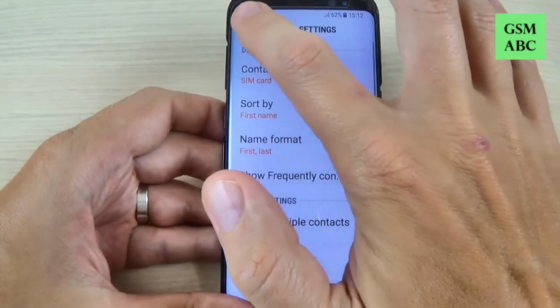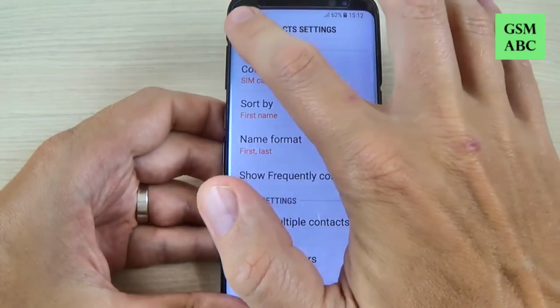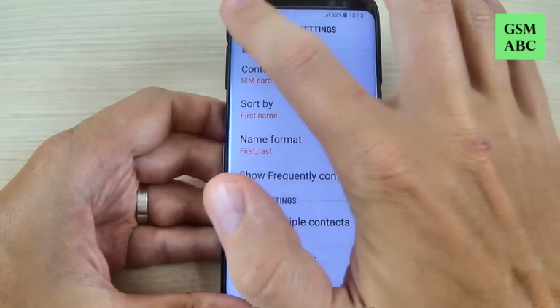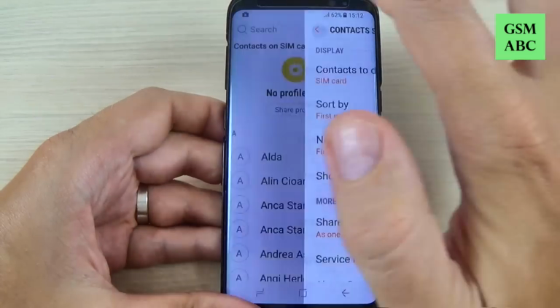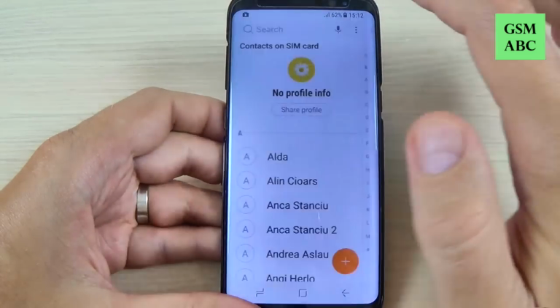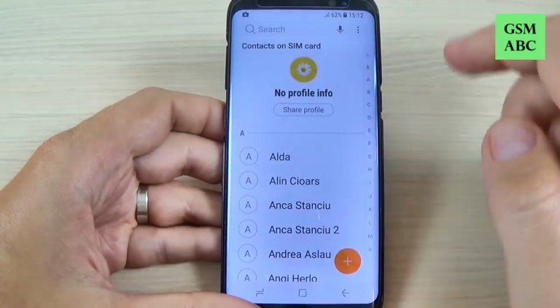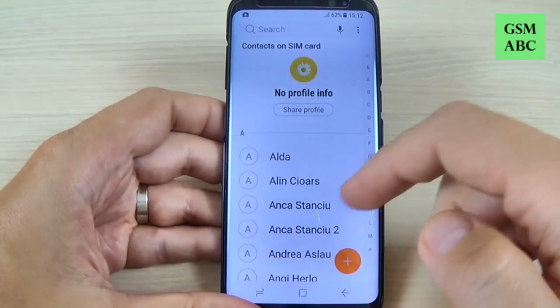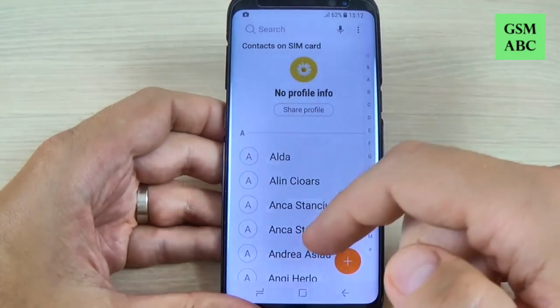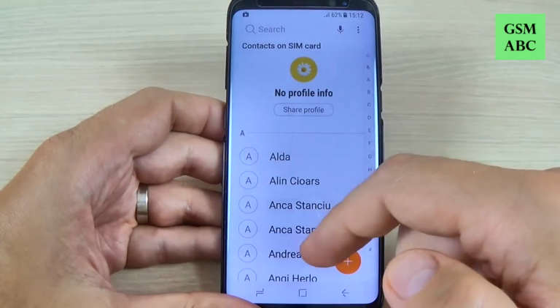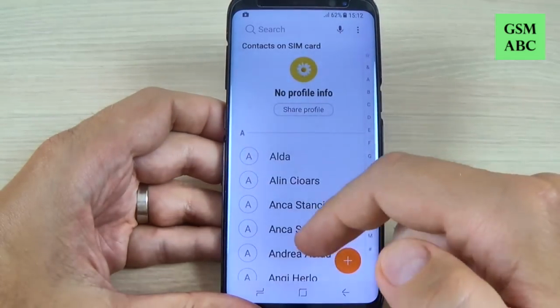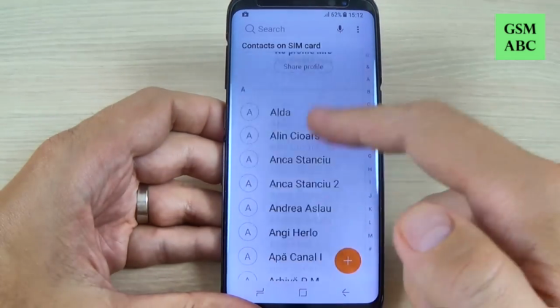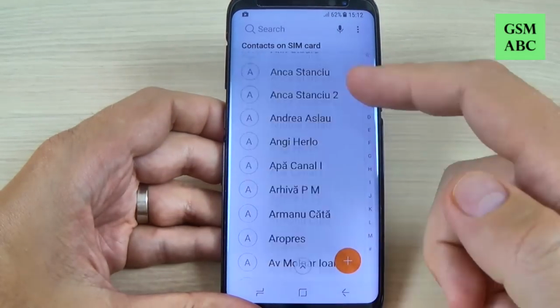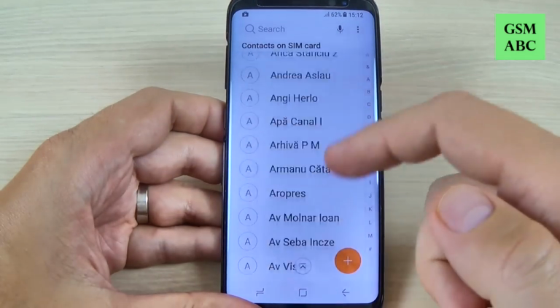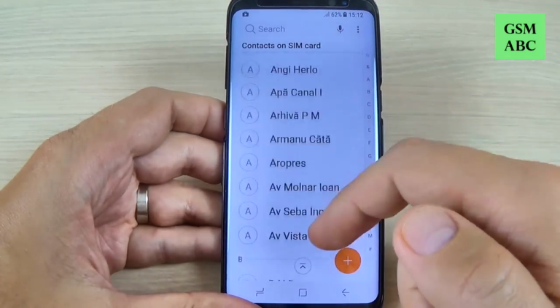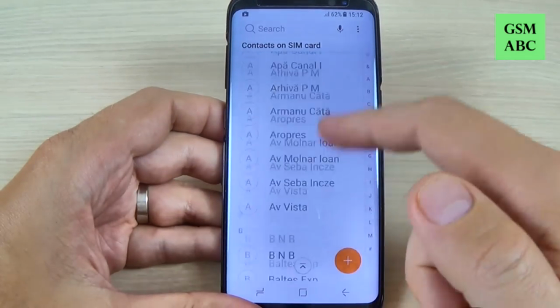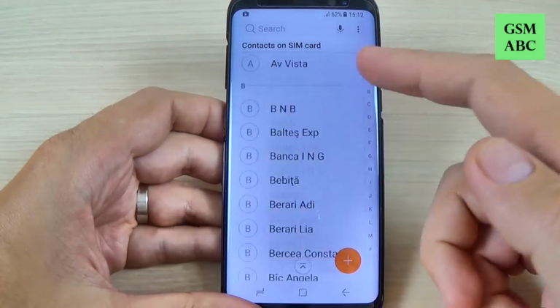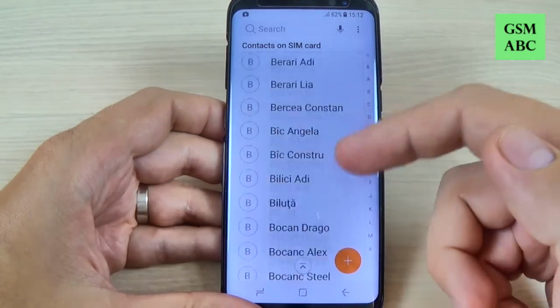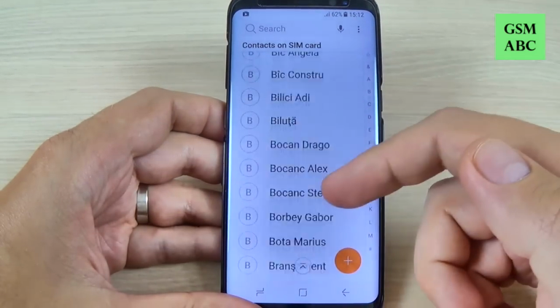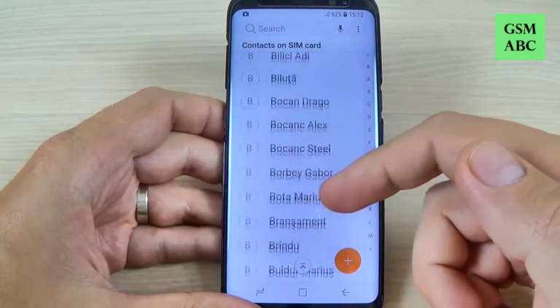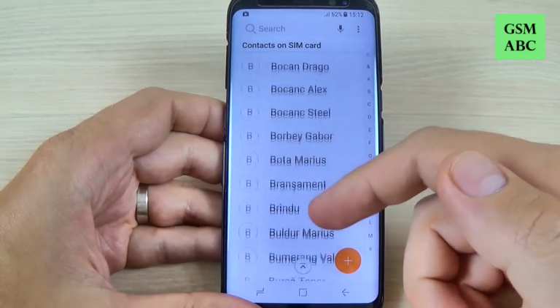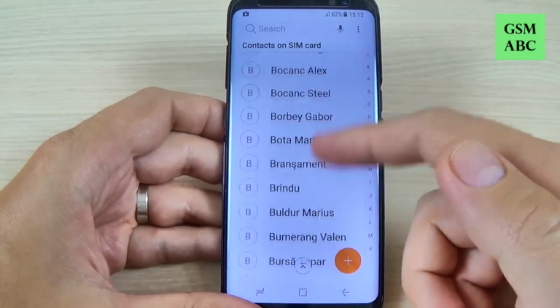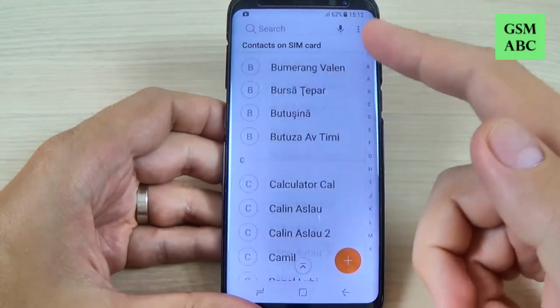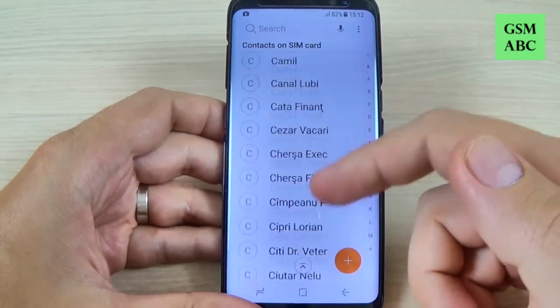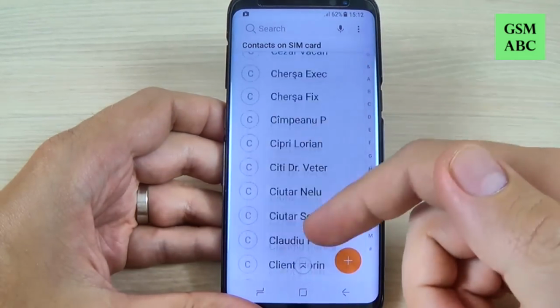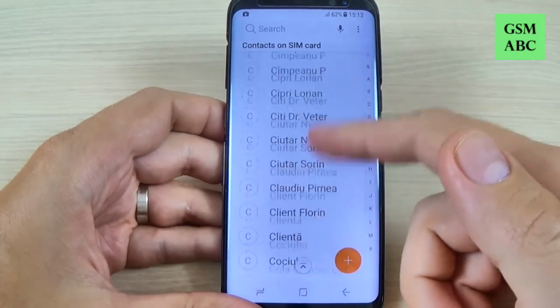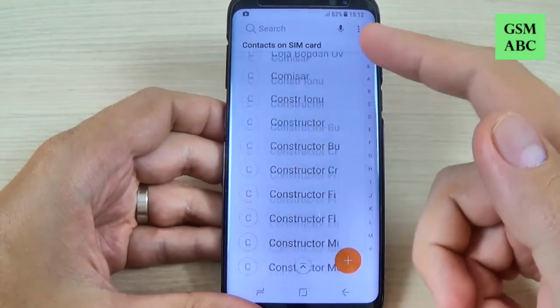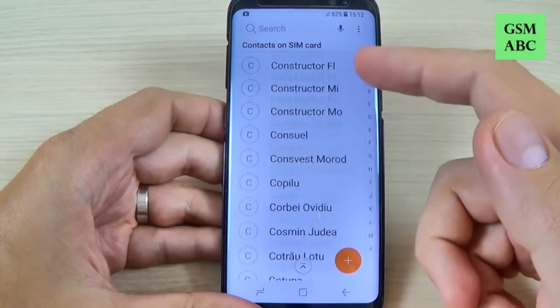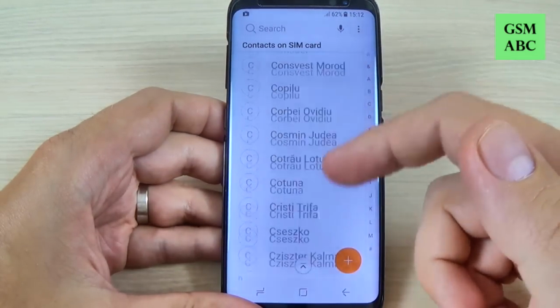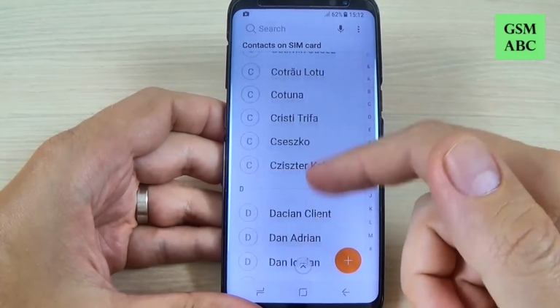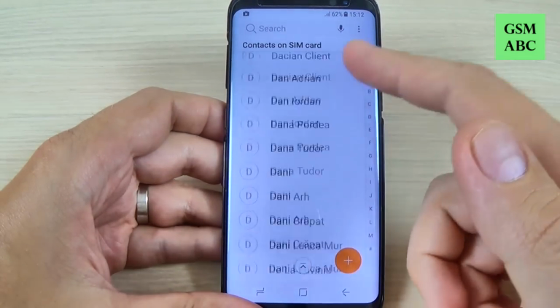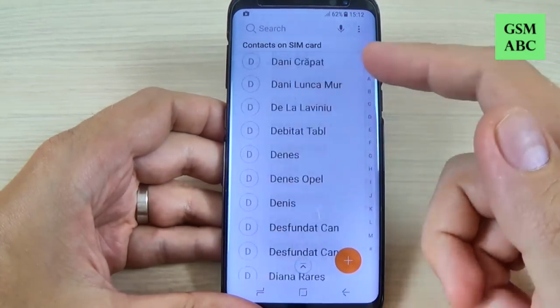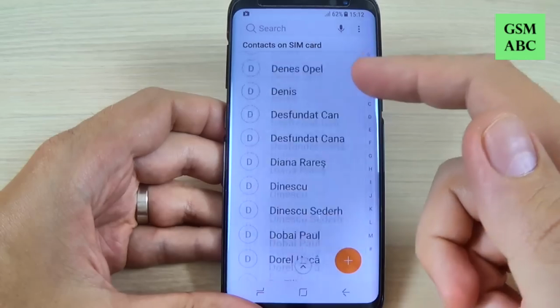Now go back and now we have the contacts from my SIM card.